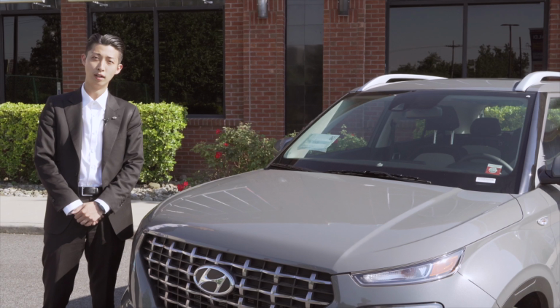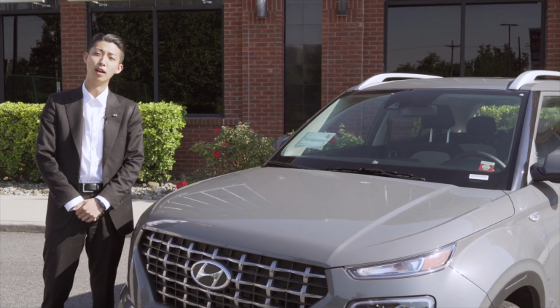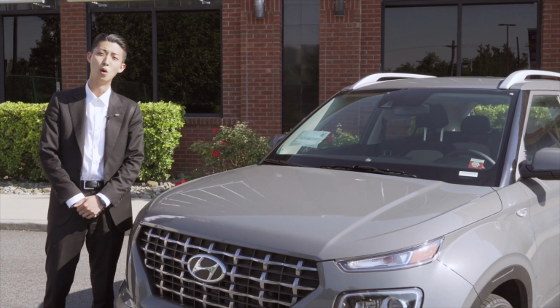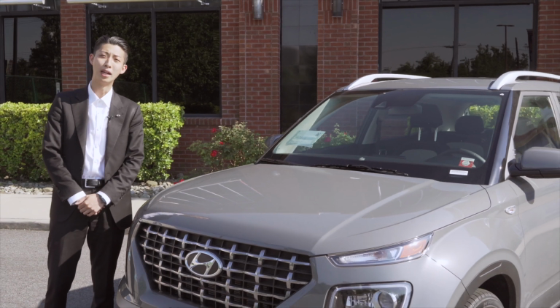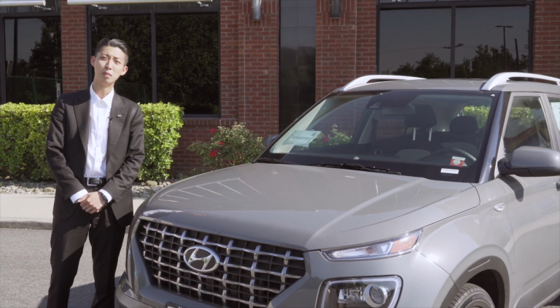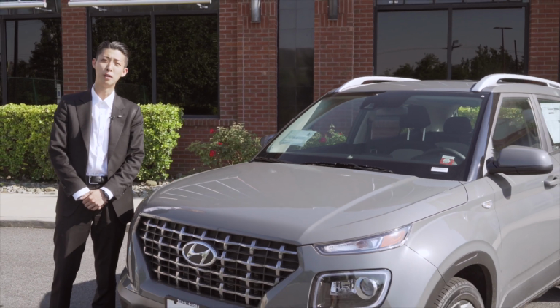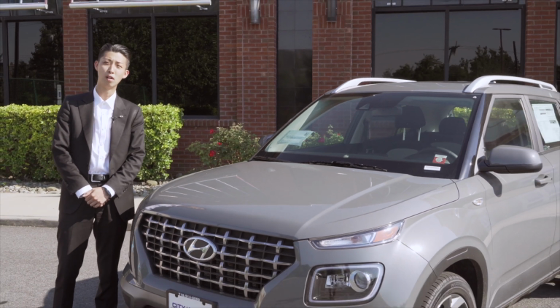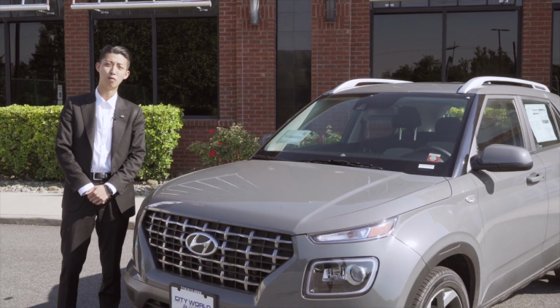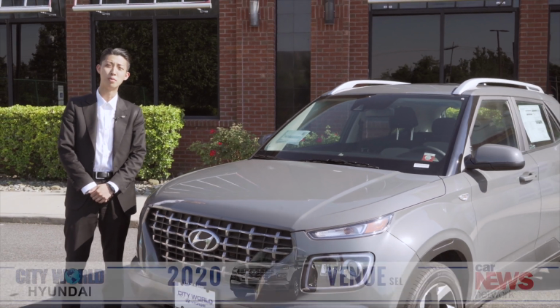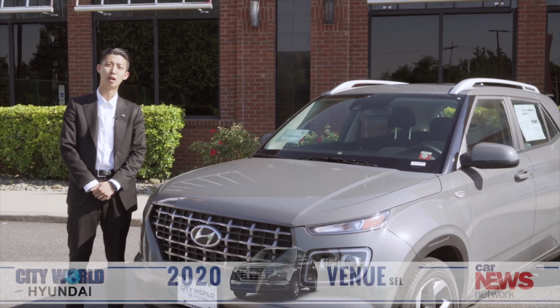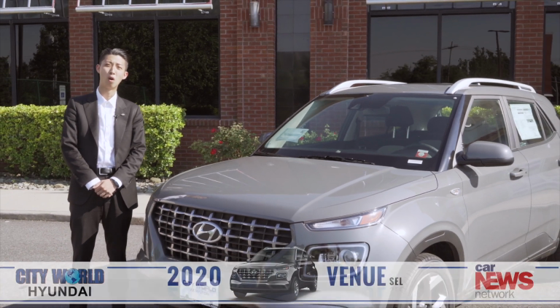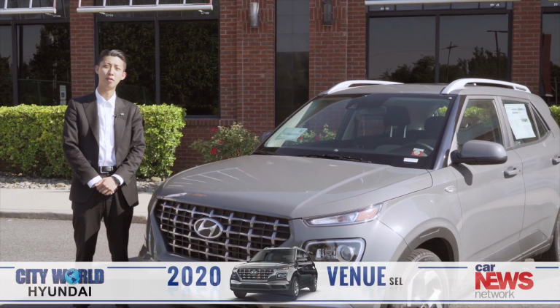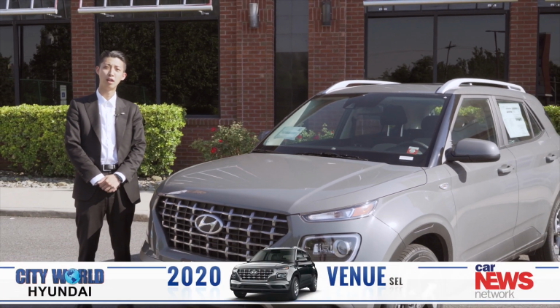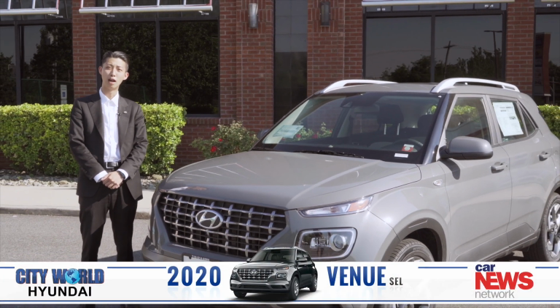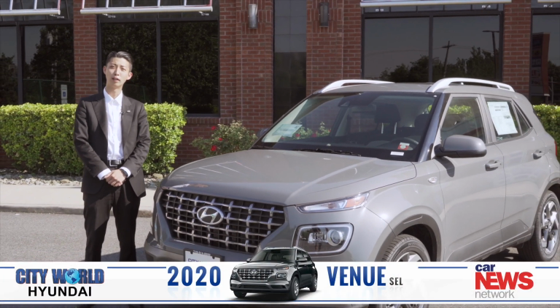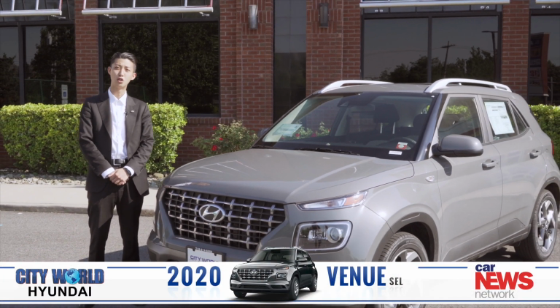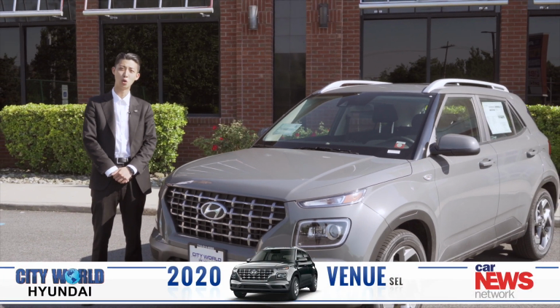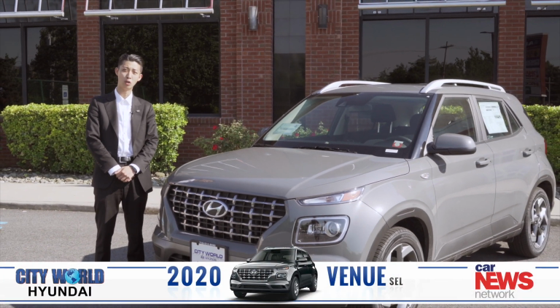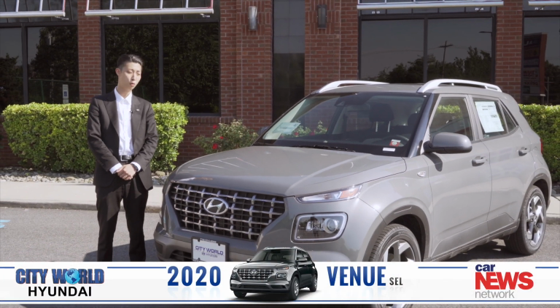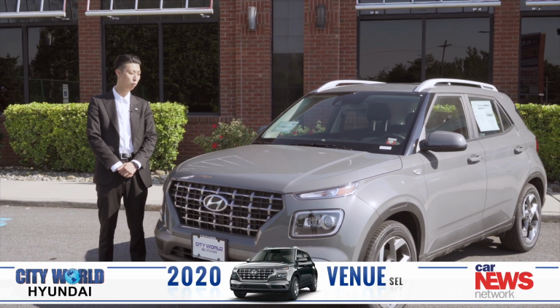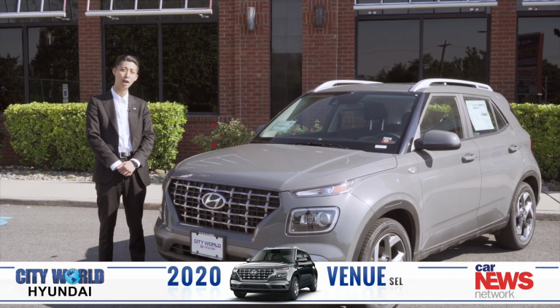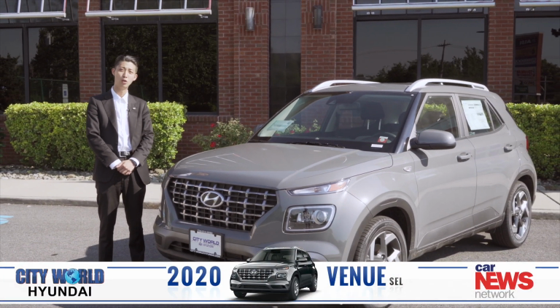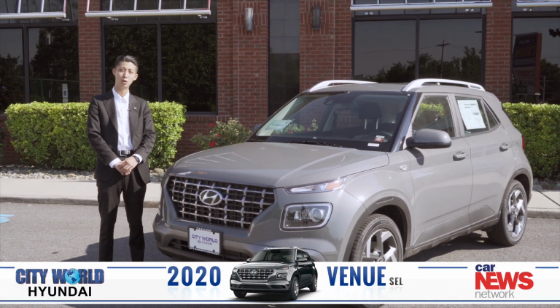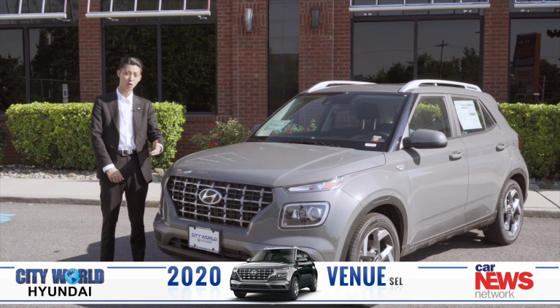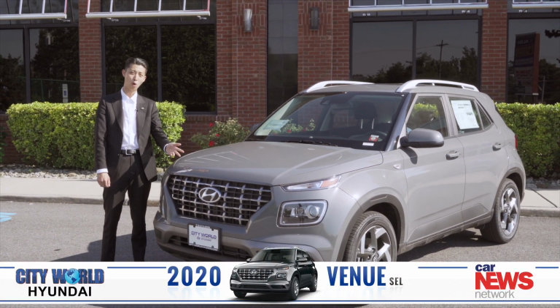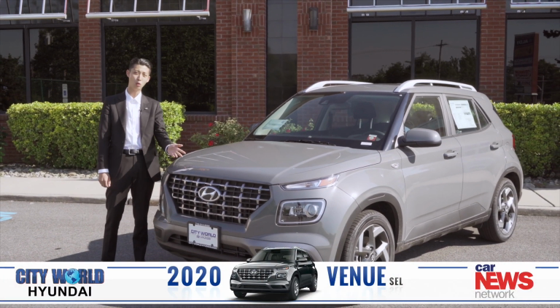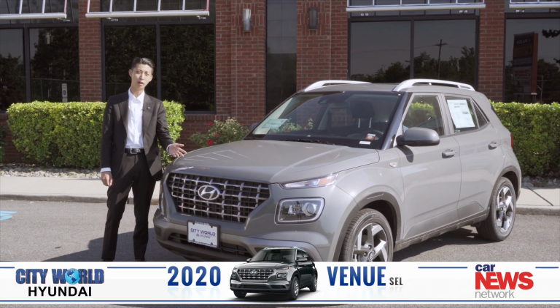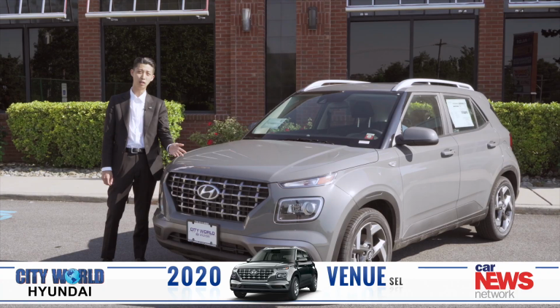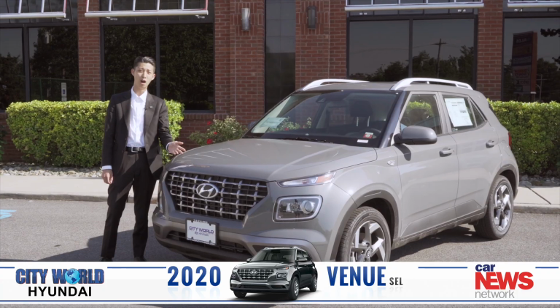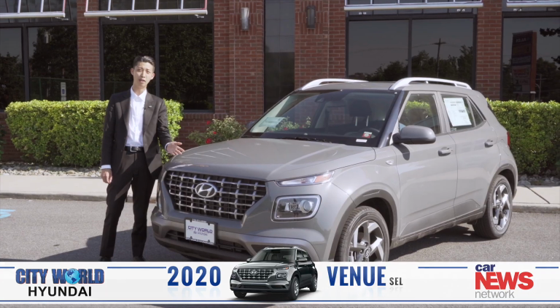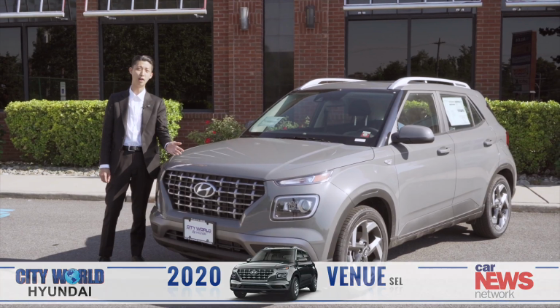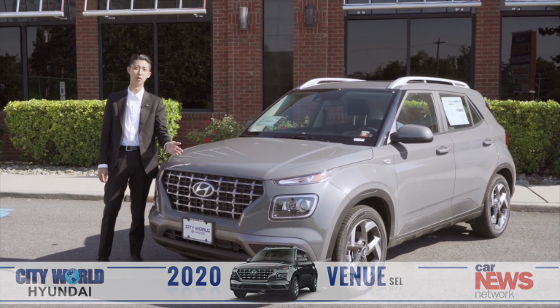Hello, my name is Peter. I'm from City World Hyundai. I'd like to show you the brand new 2020 Hyundai Venue.